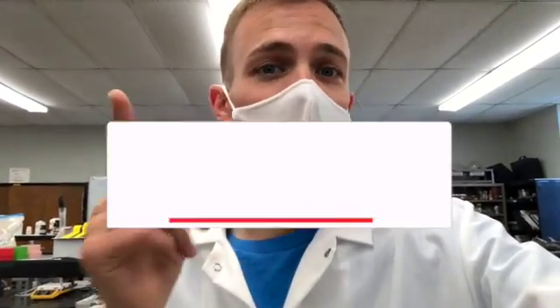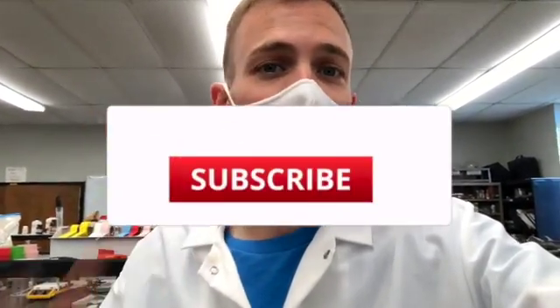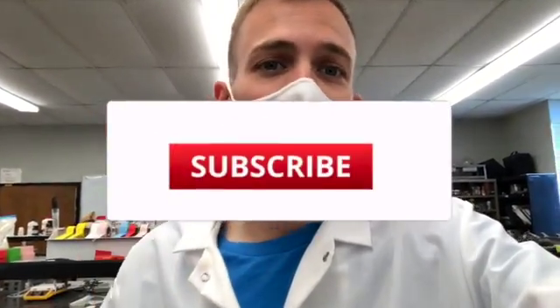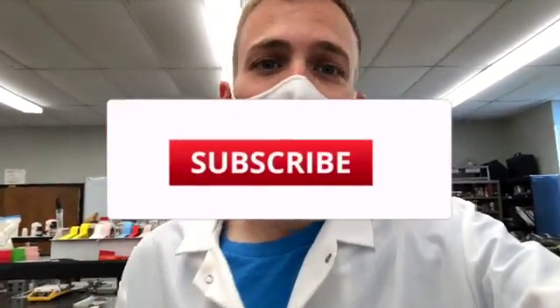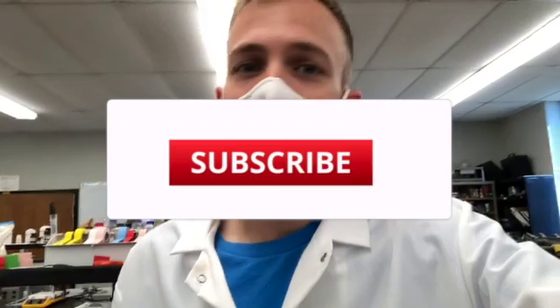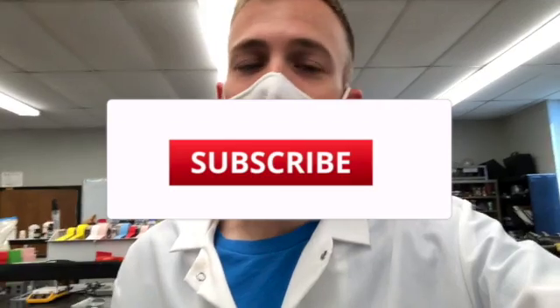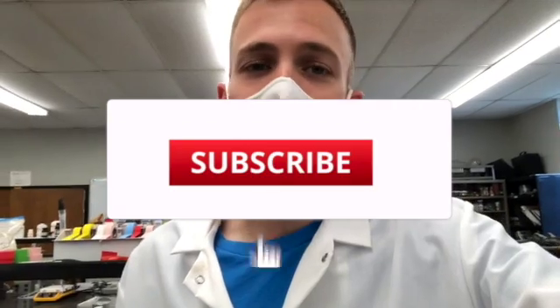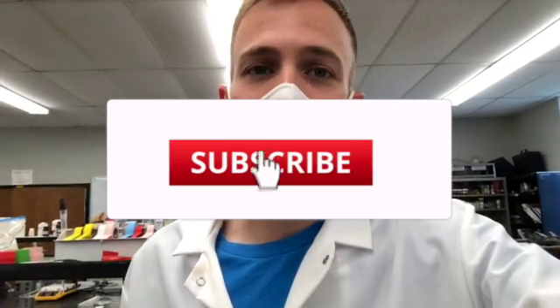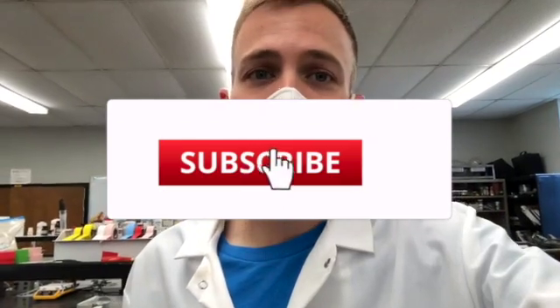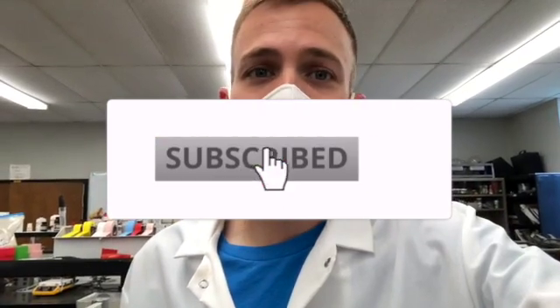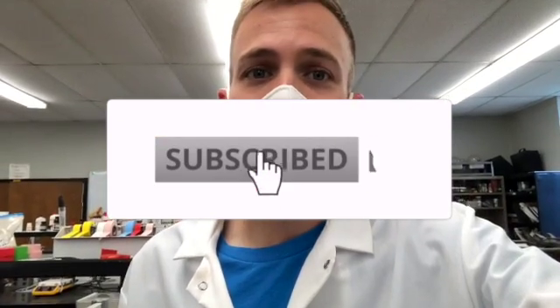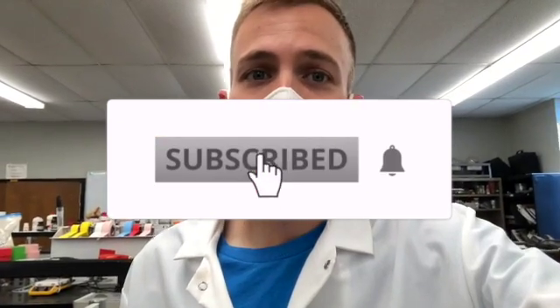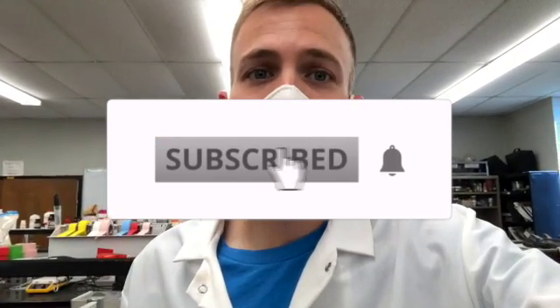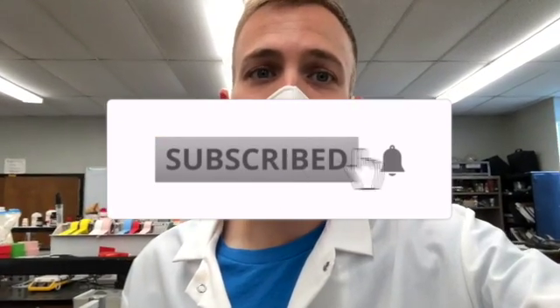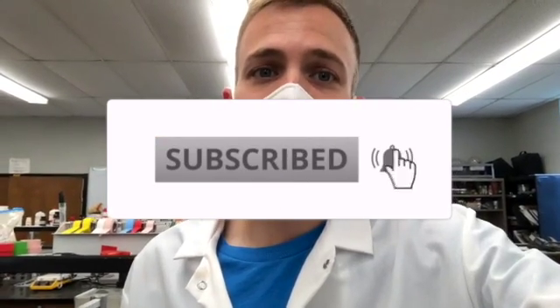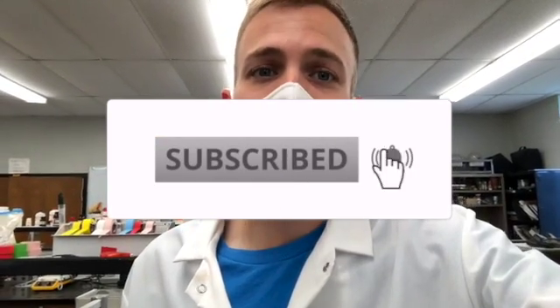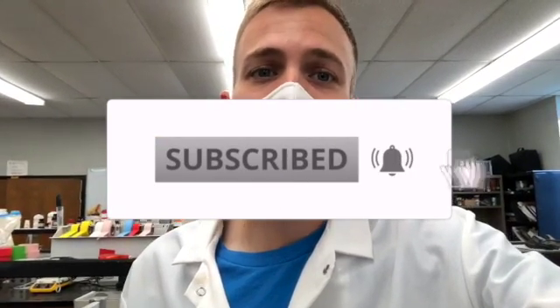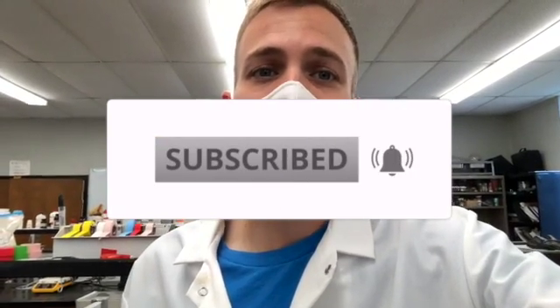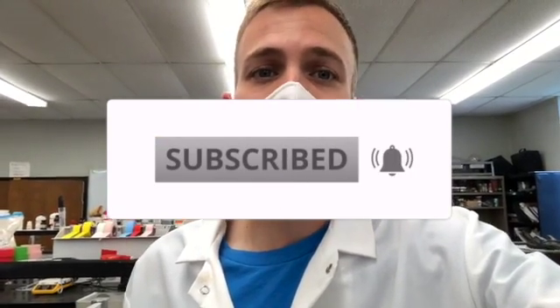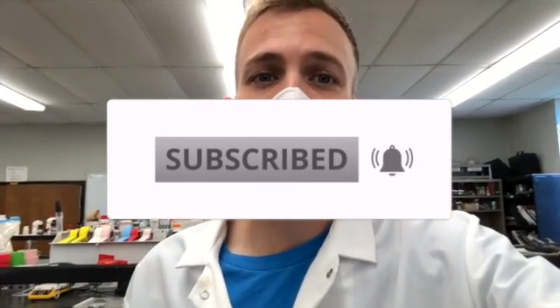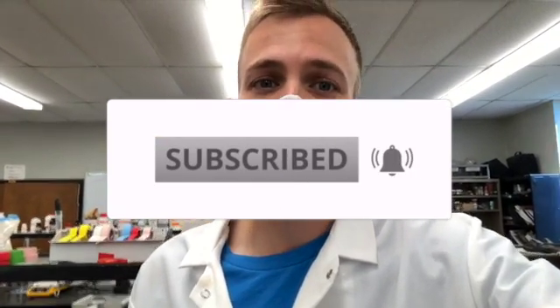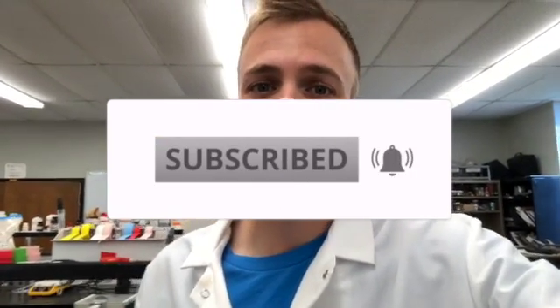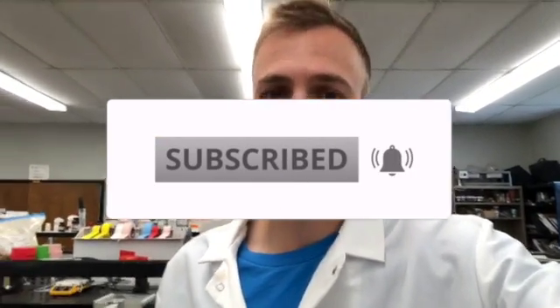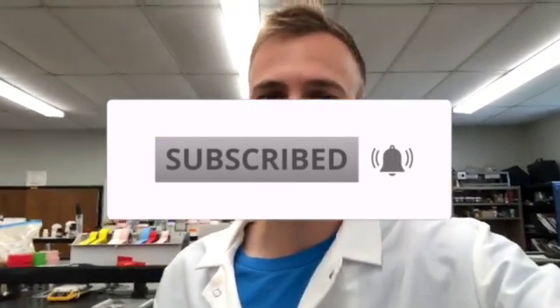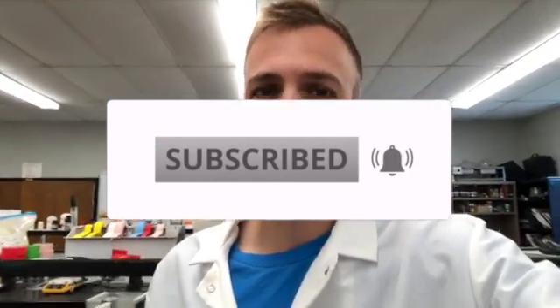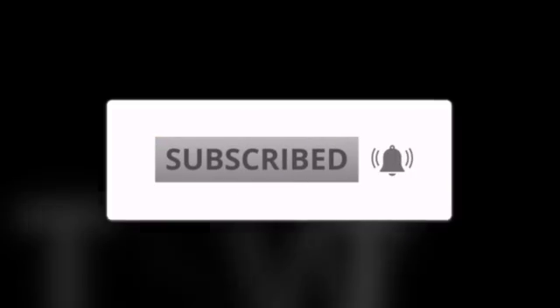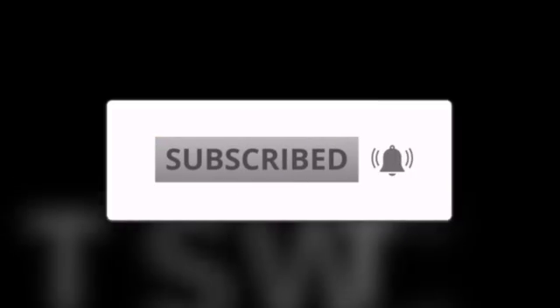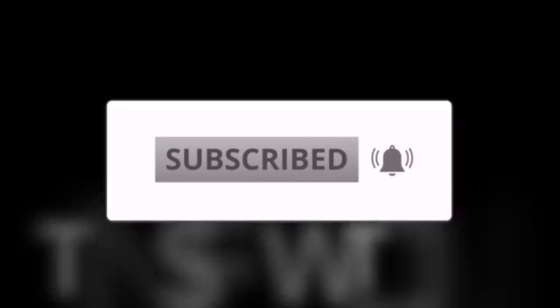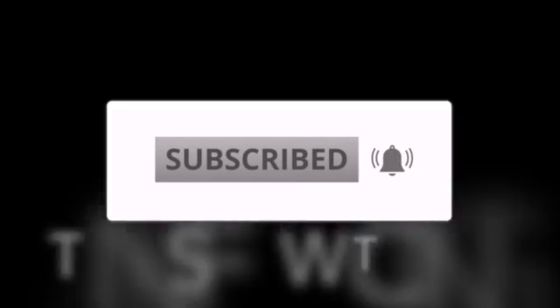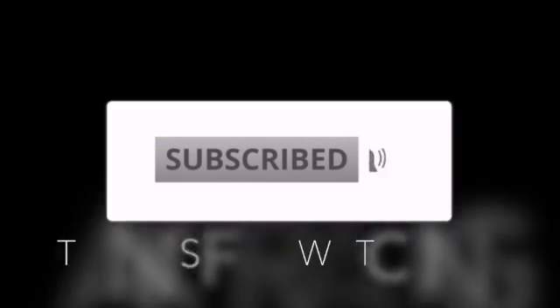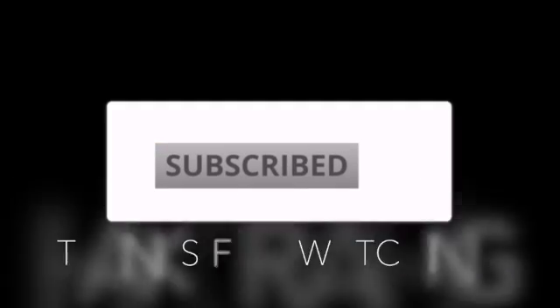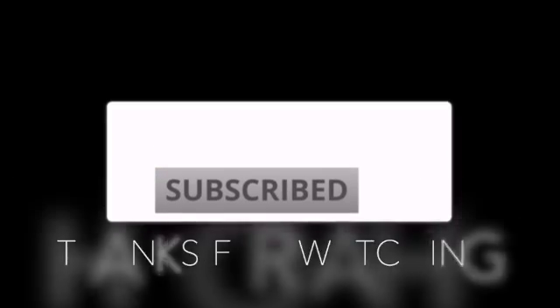And that's it for this lab portion — see you next time! If you like what you see, subscribe and hit the bell so you know when more are coming.